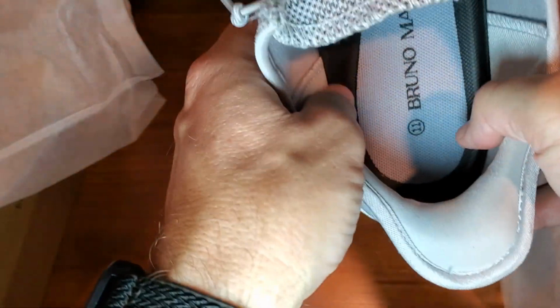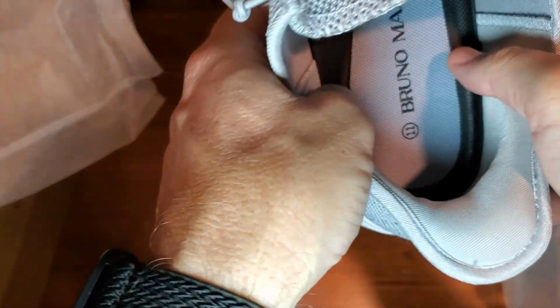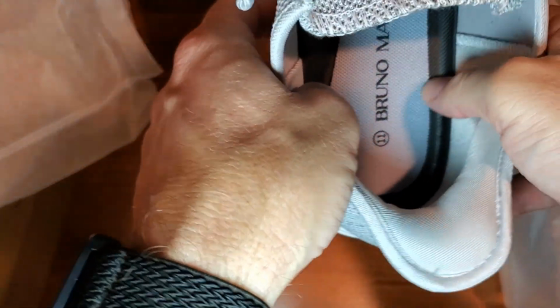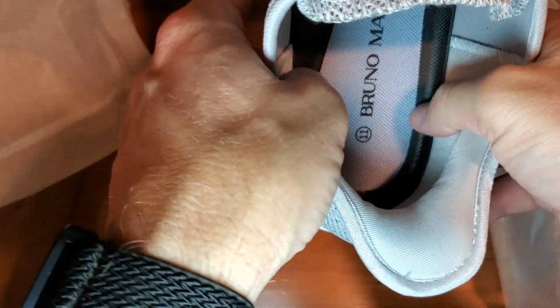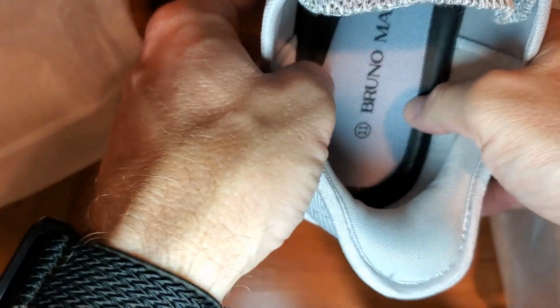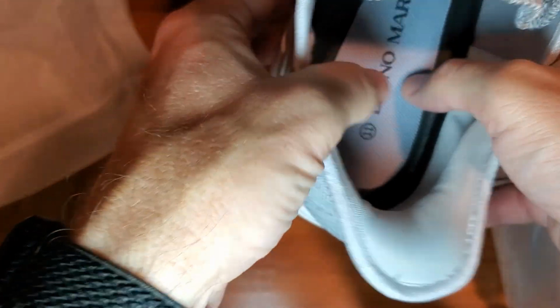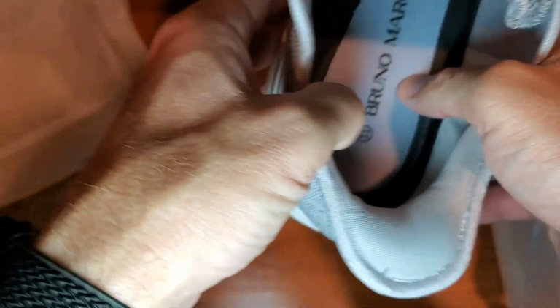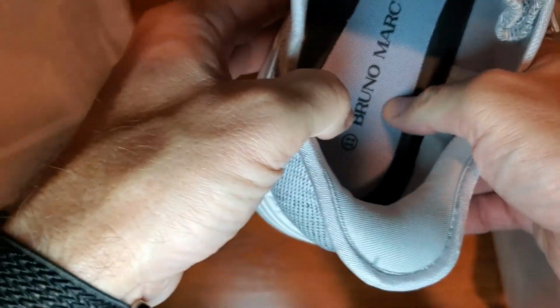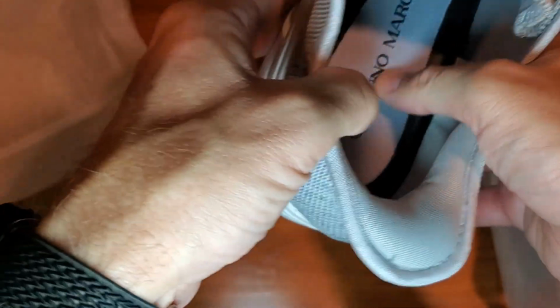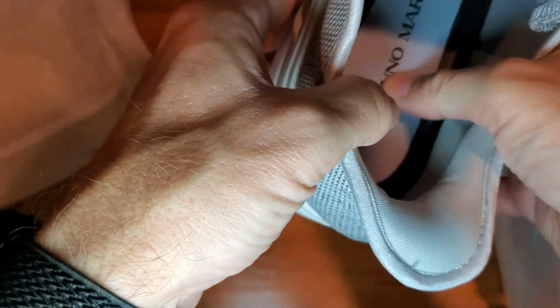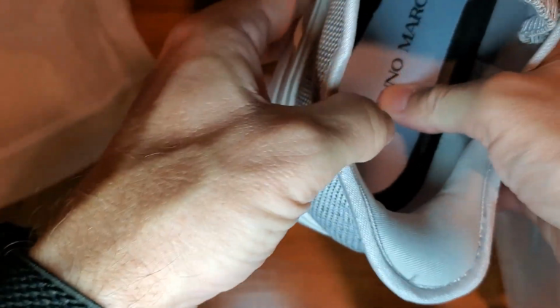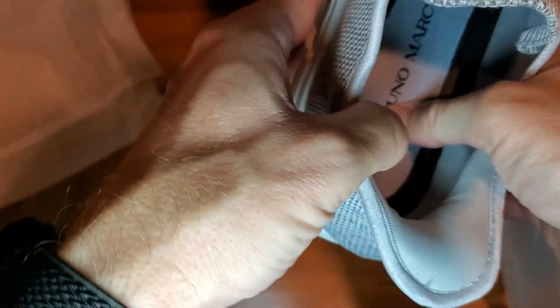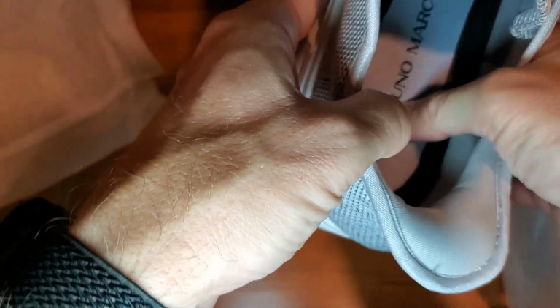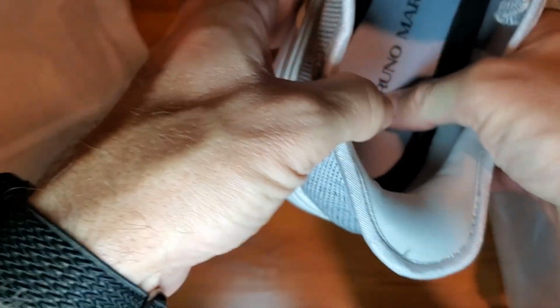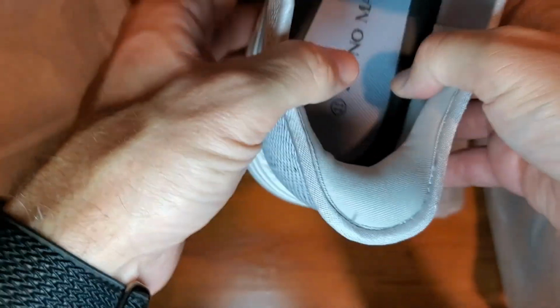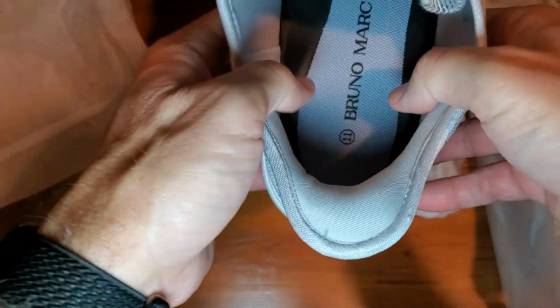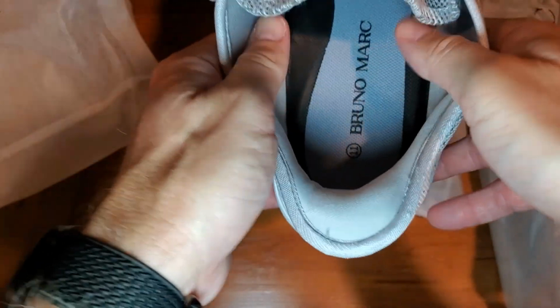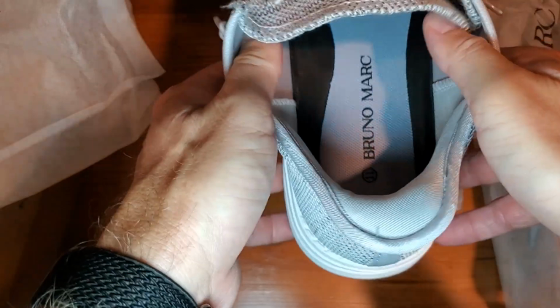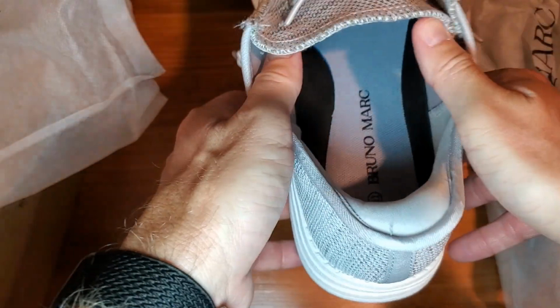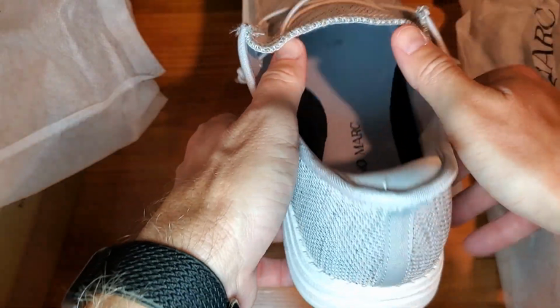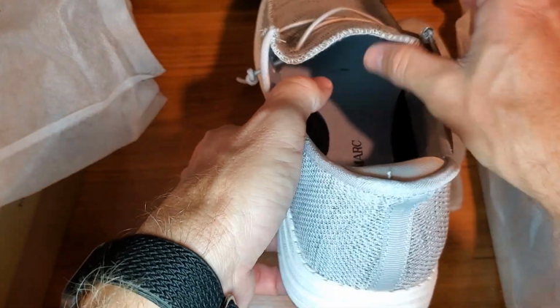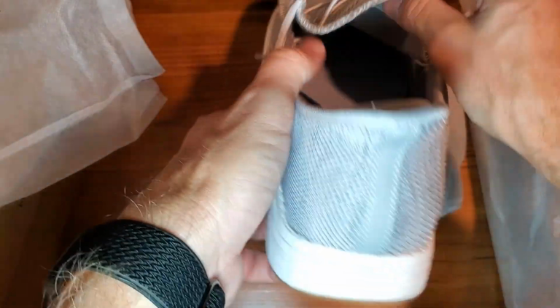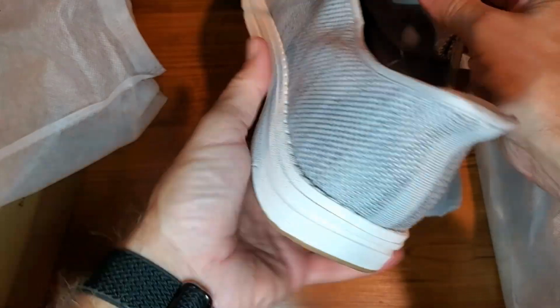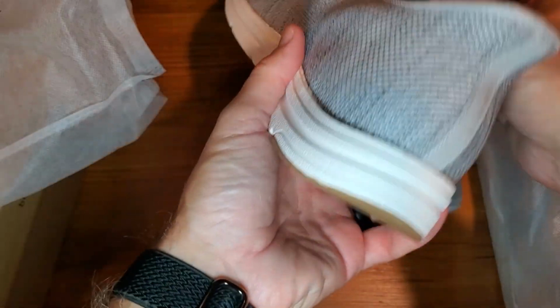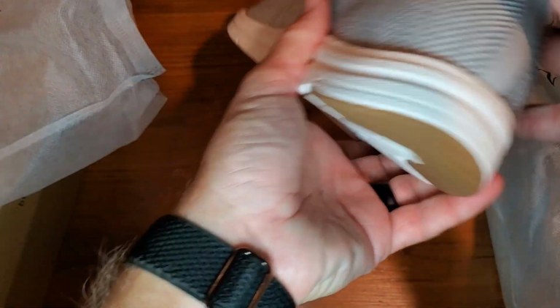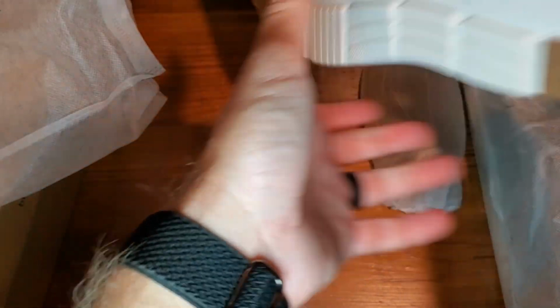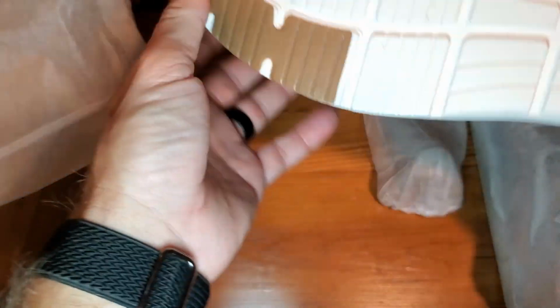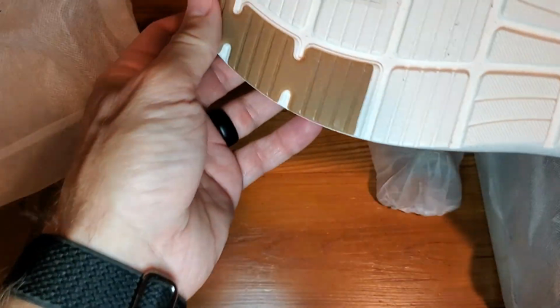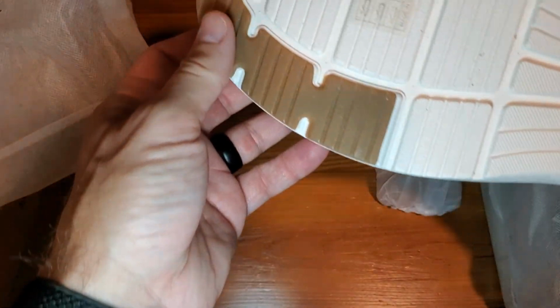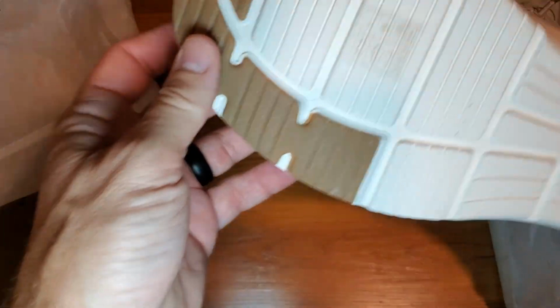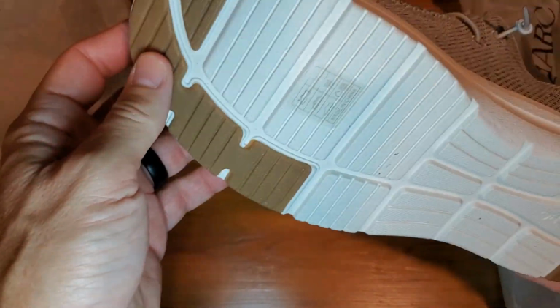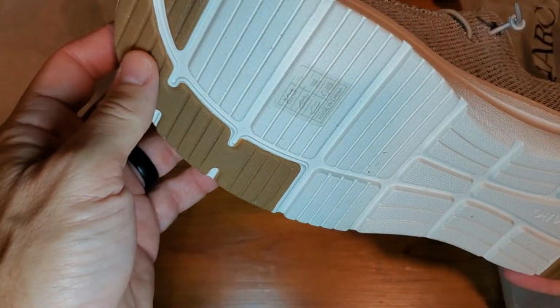Inside there's a nice little spongy heel. Obviously these are slip-ons — great looking.